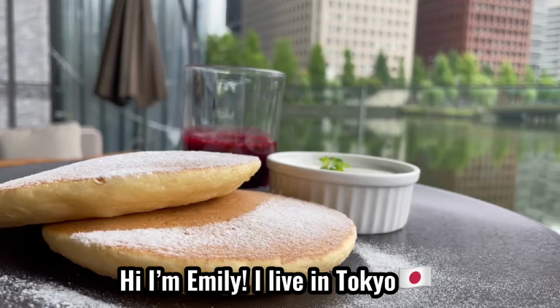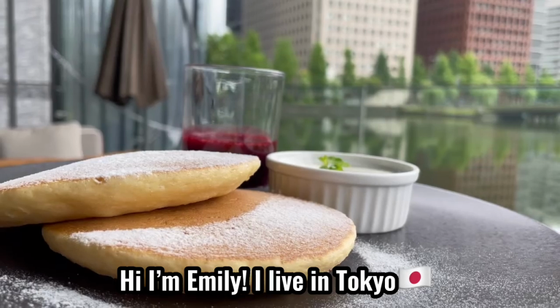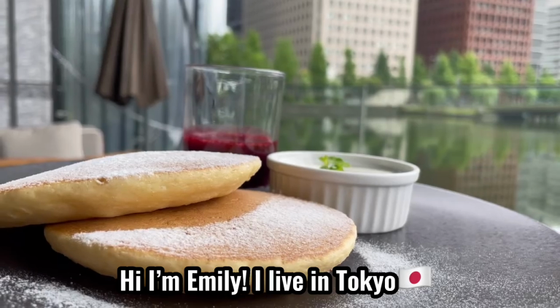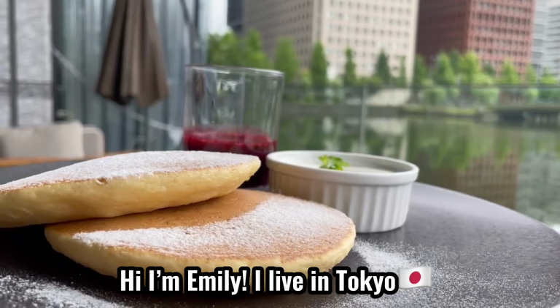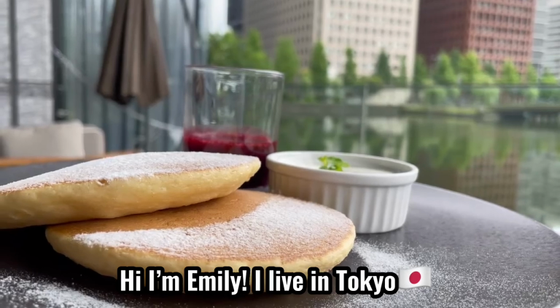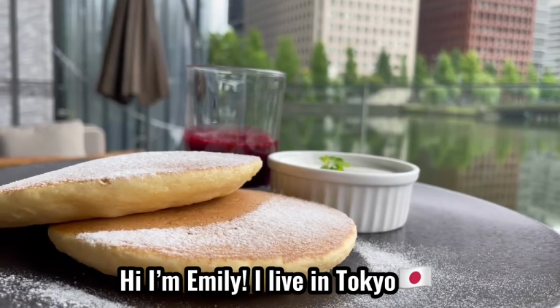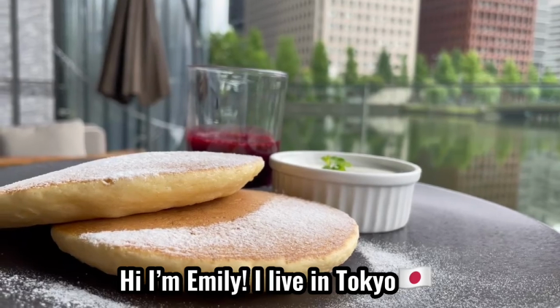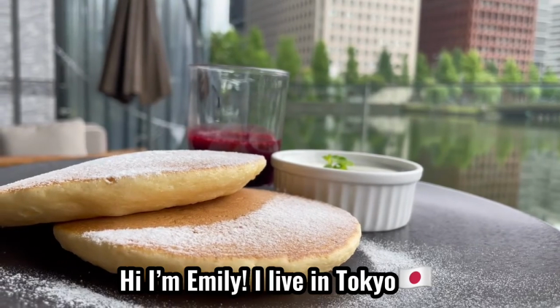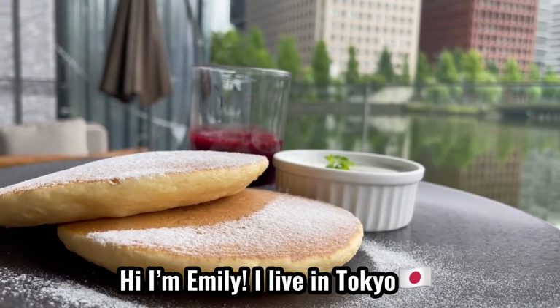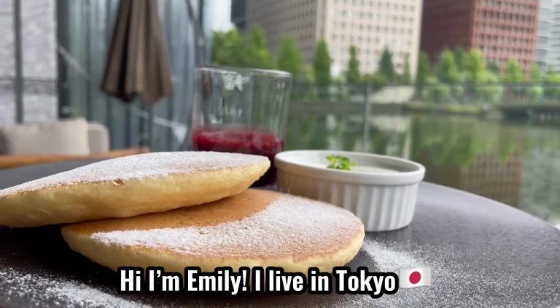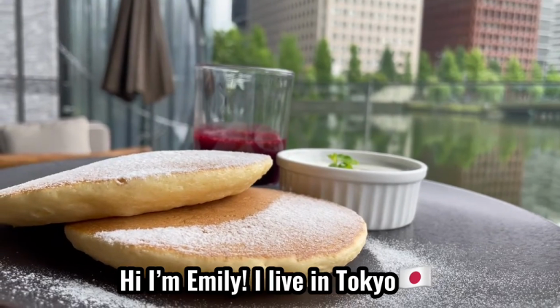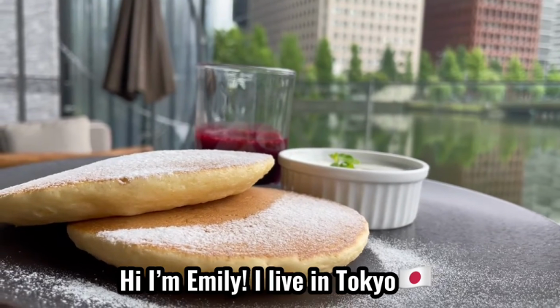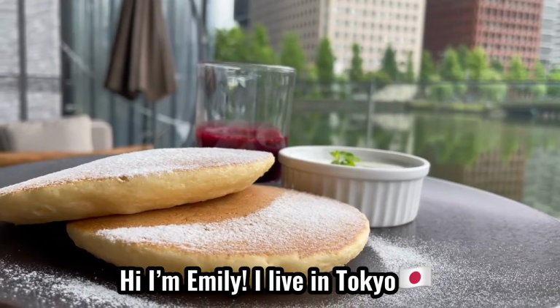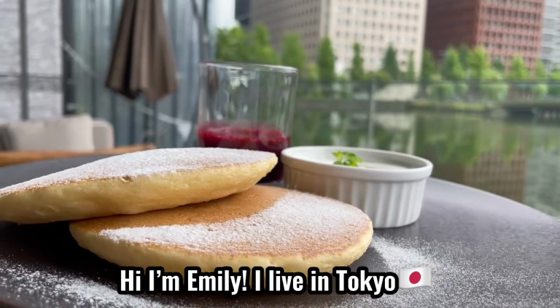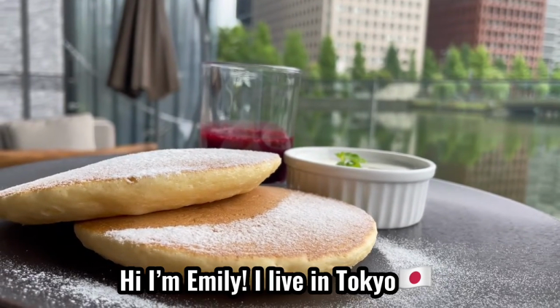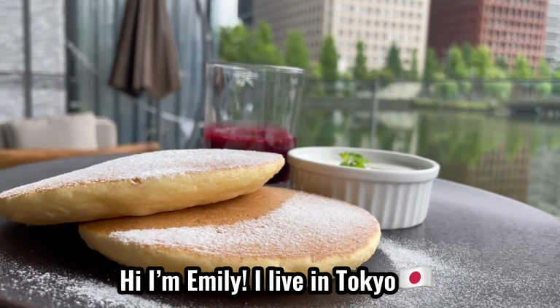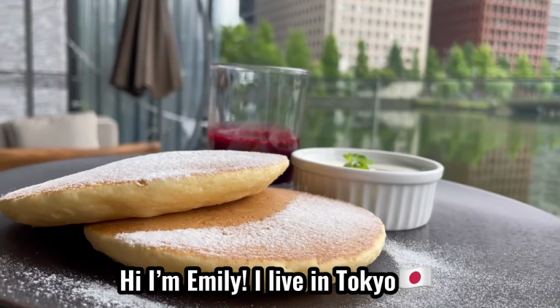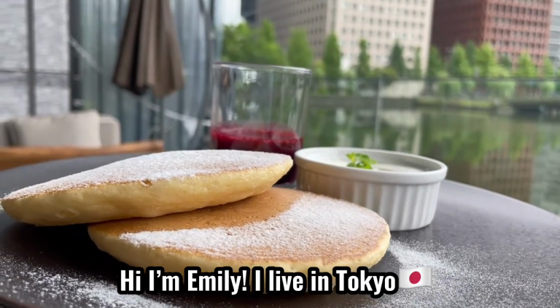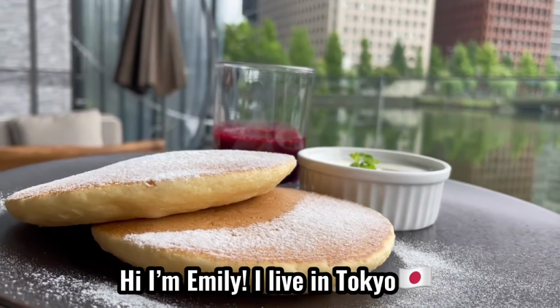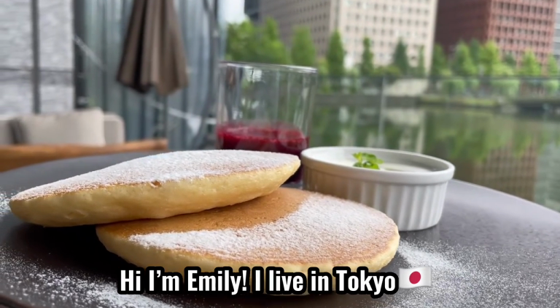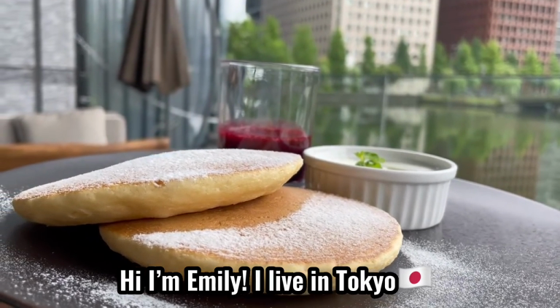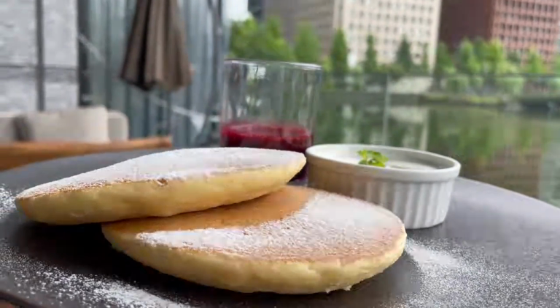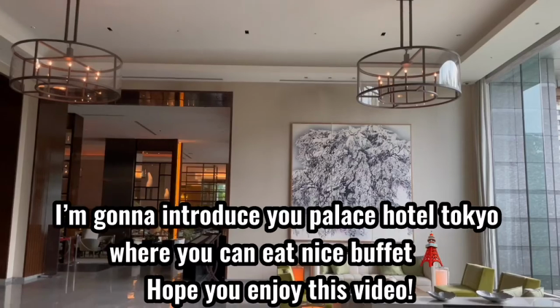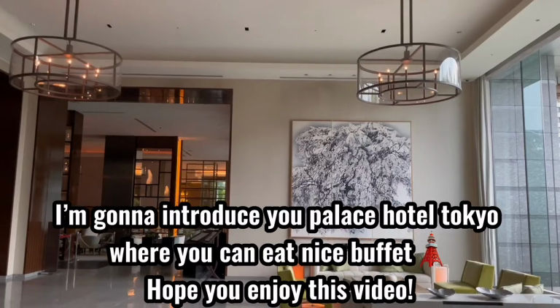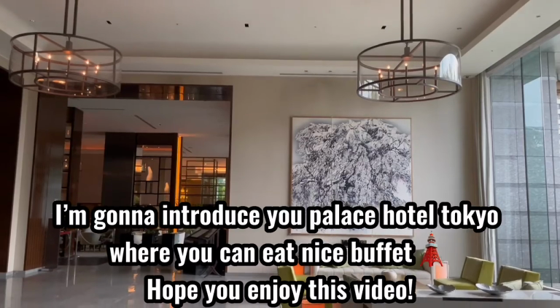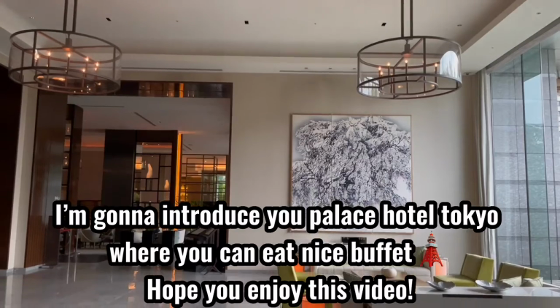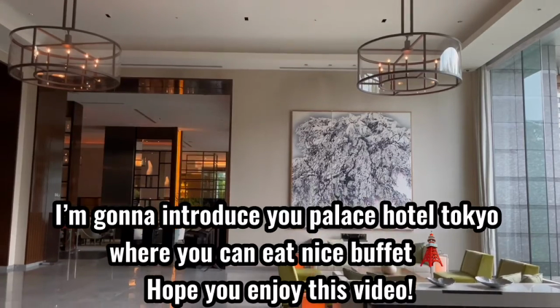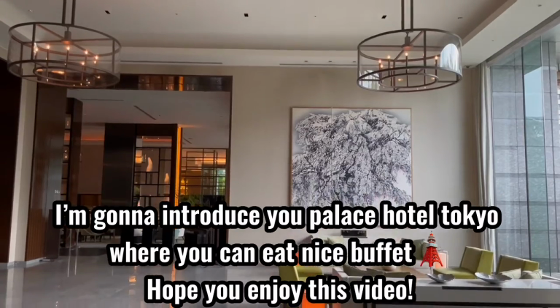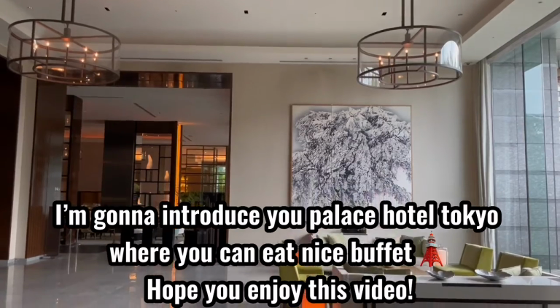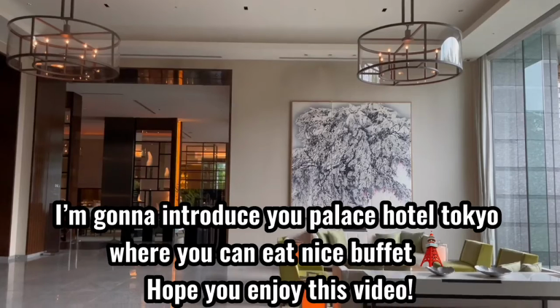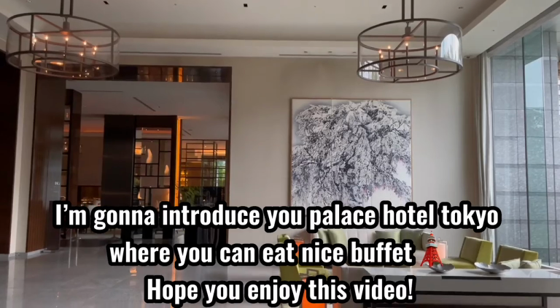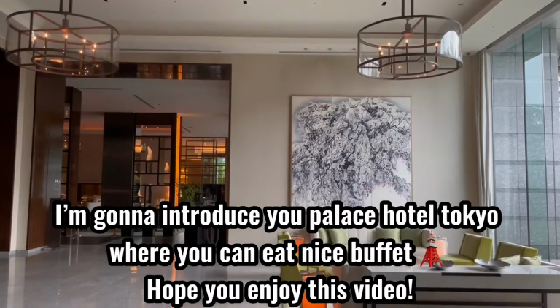Hi, I'm Emily. I live in Tokyo. I'm going to introduce you to Palace Hotel Tokyo, where you can eat a nice buffet.